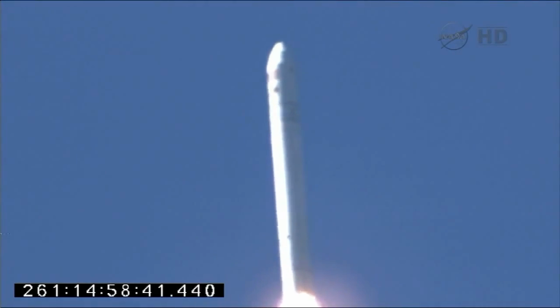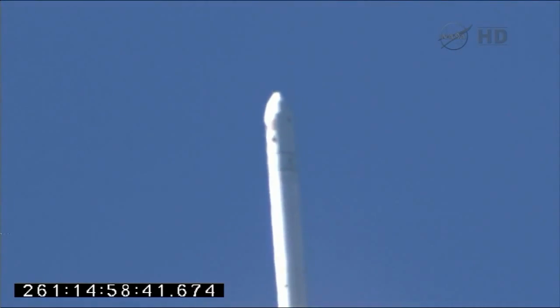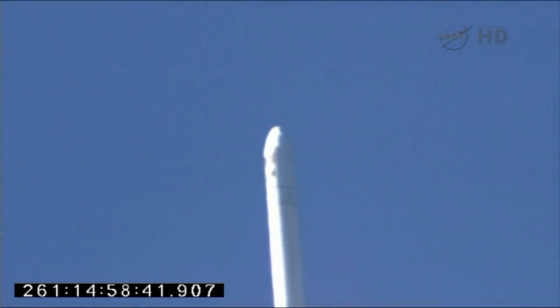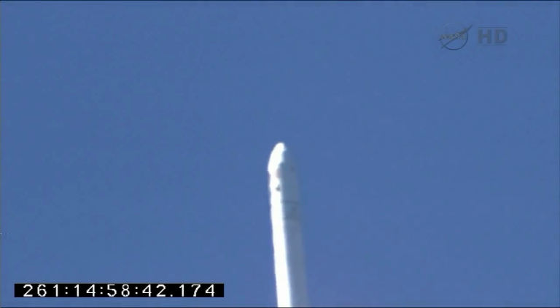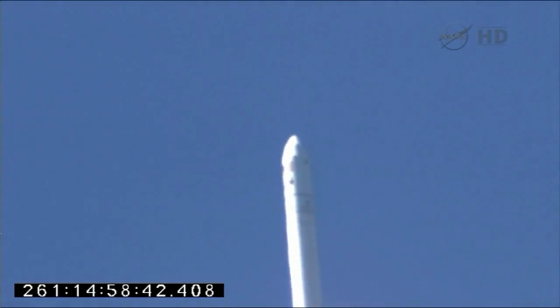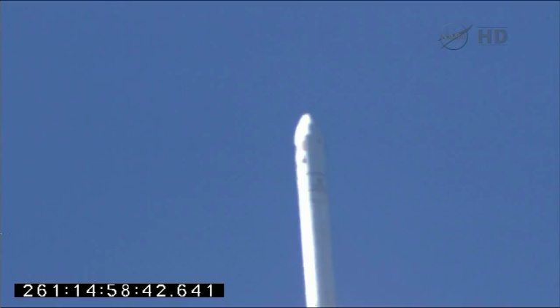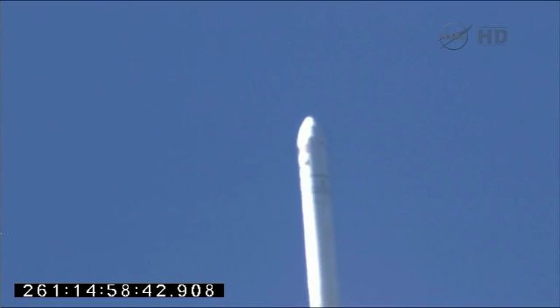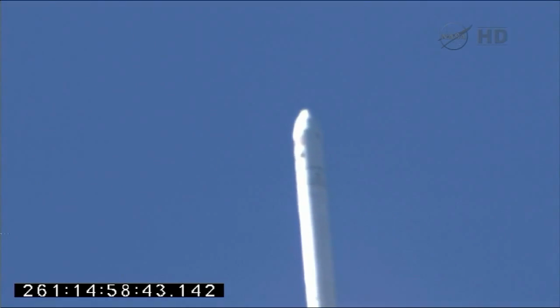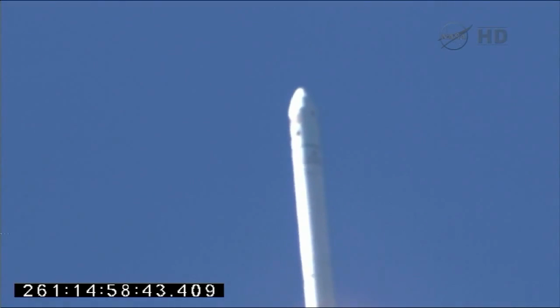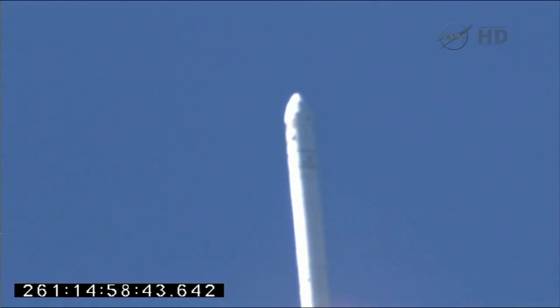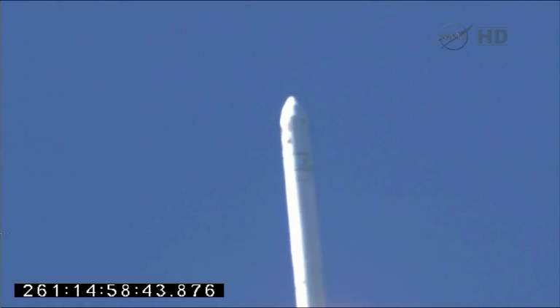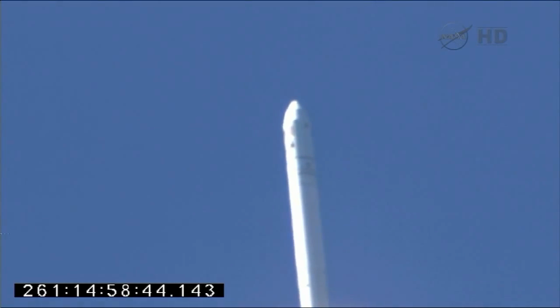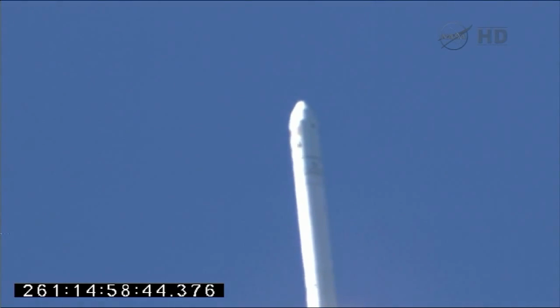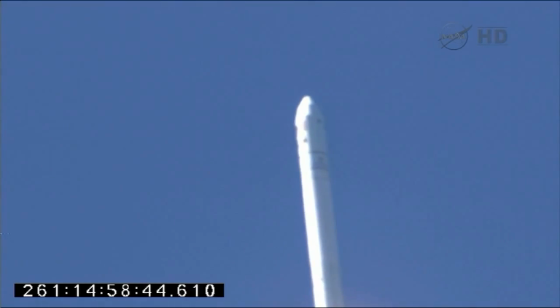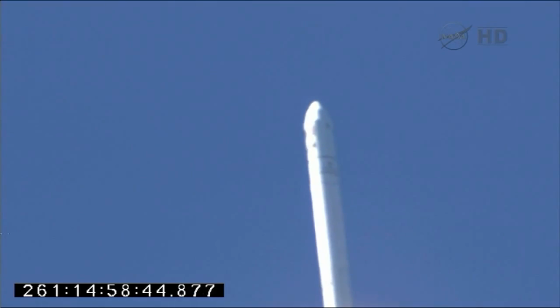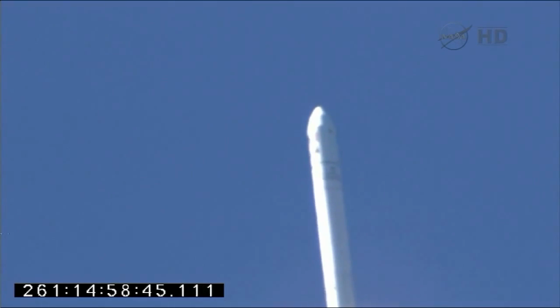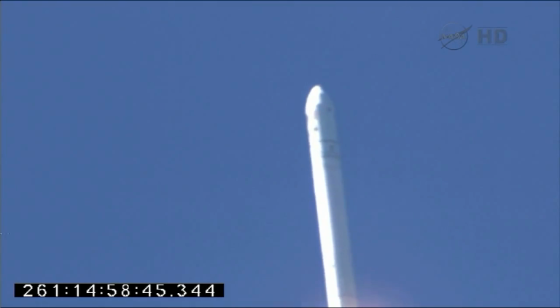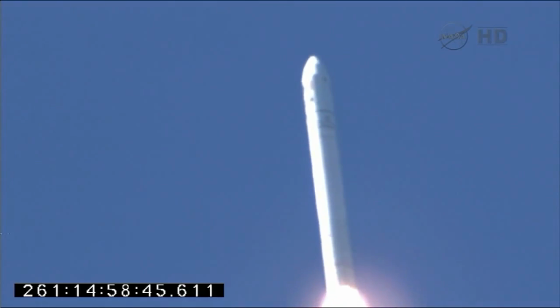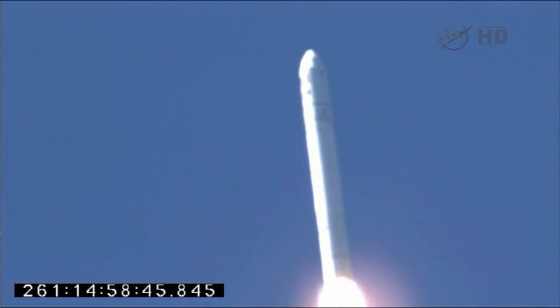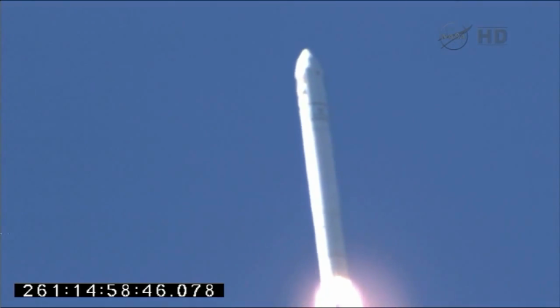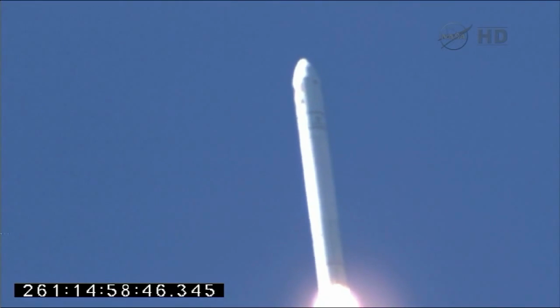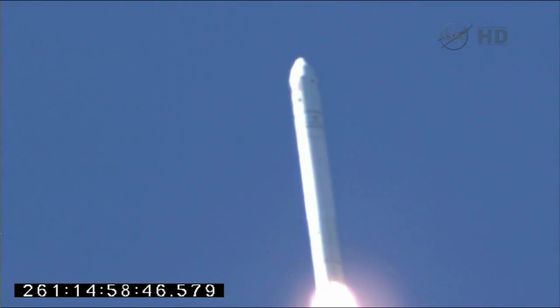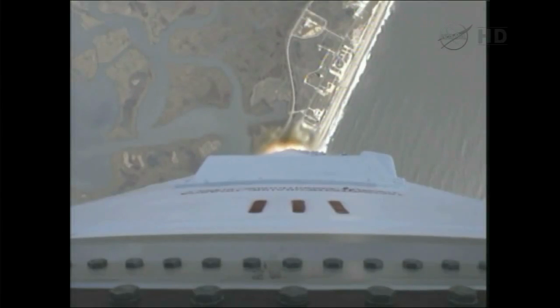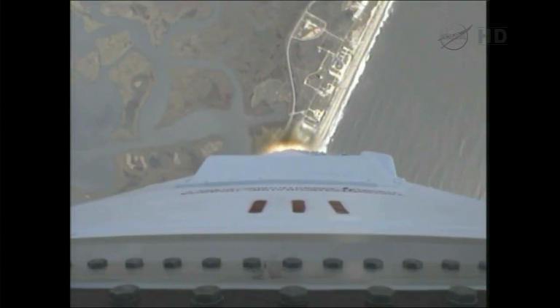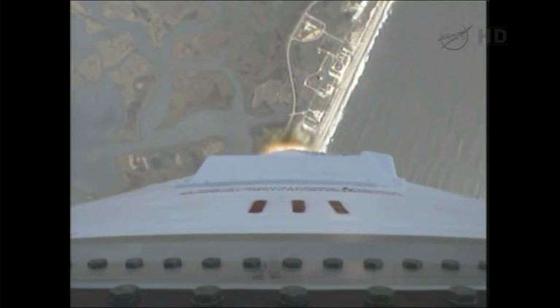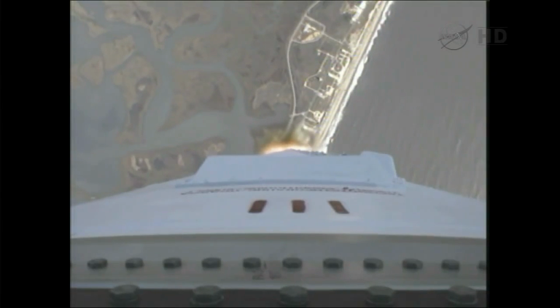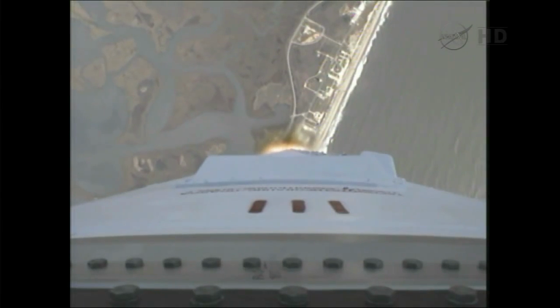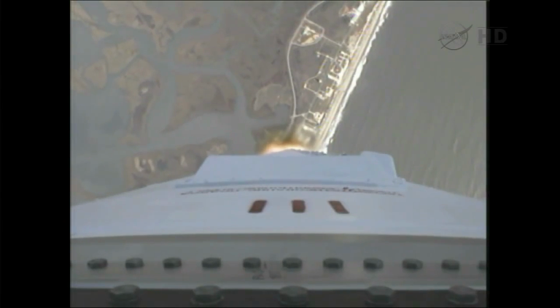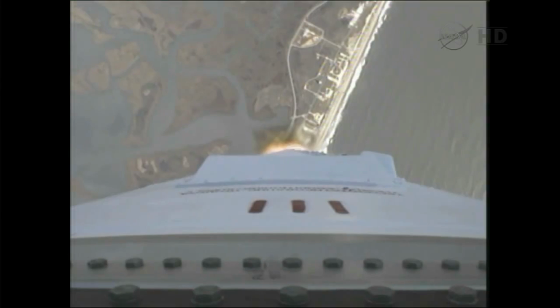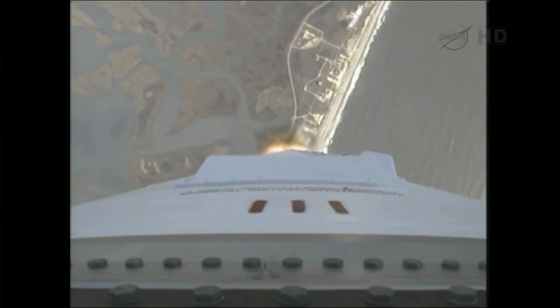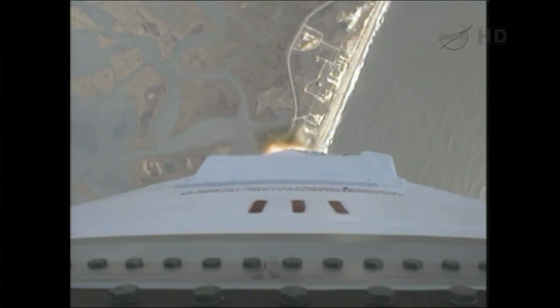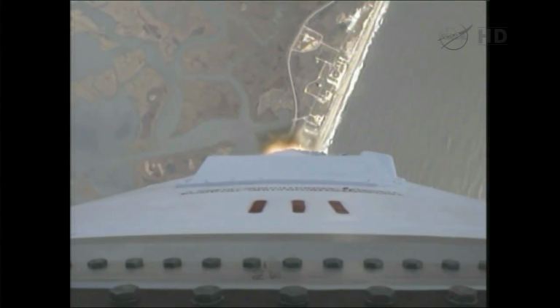Antares is making its second flight, and on this mission we're sending Cygnus on its first journey to the International Space Station.